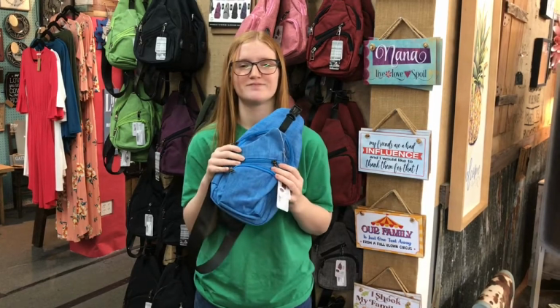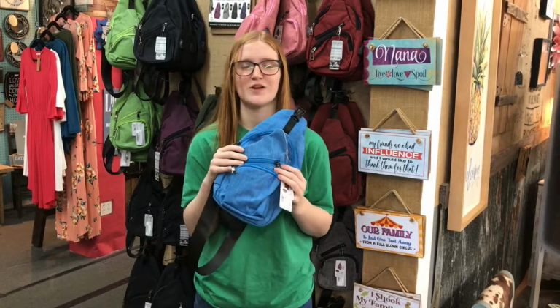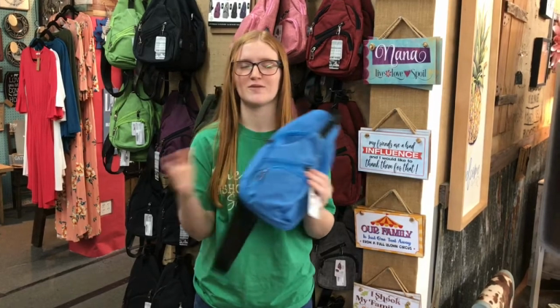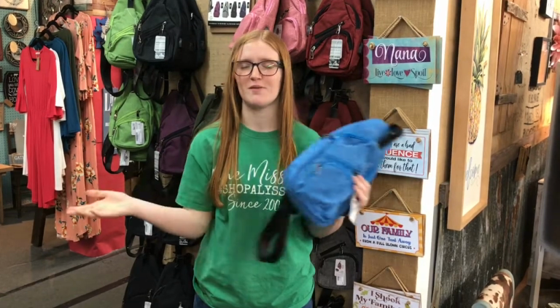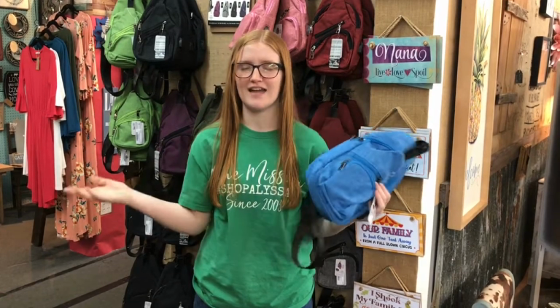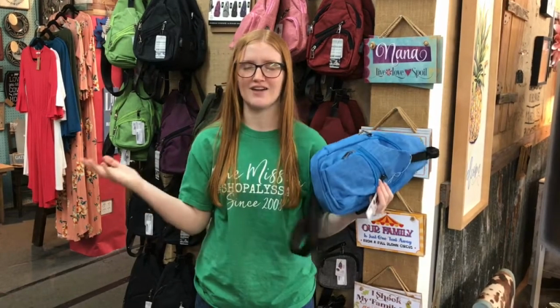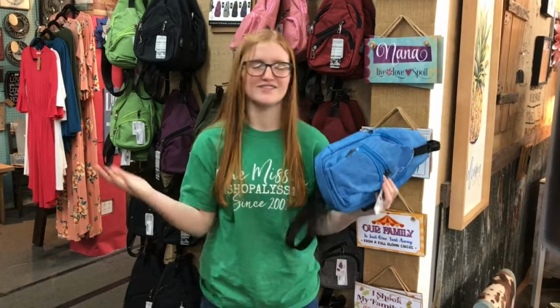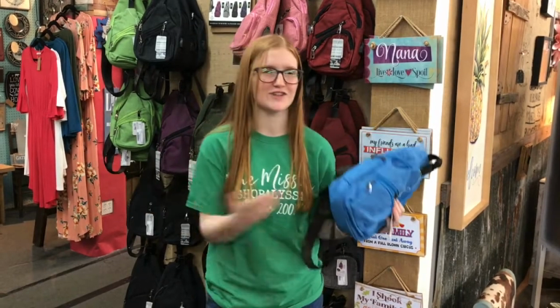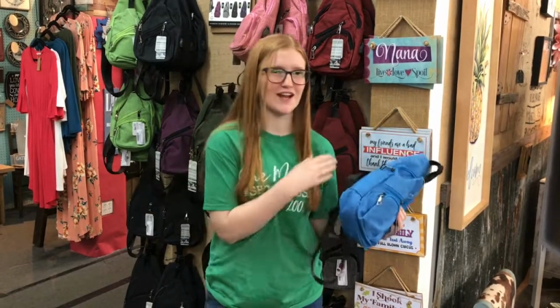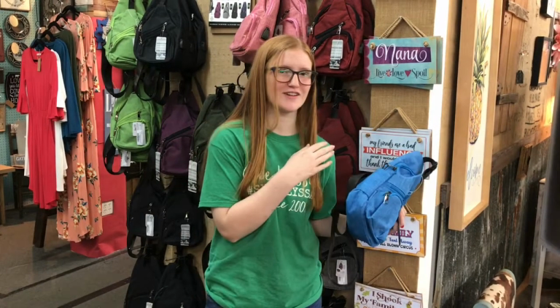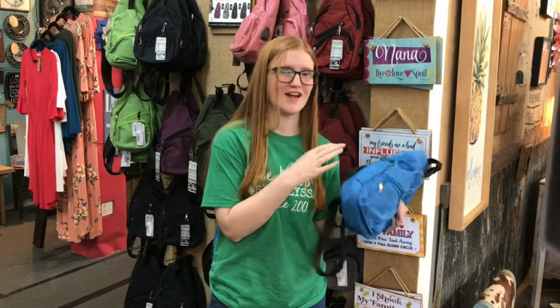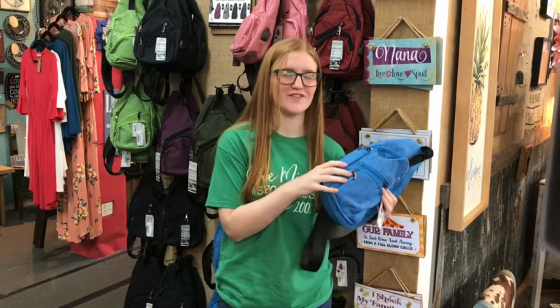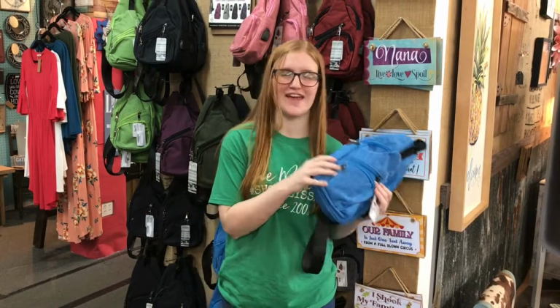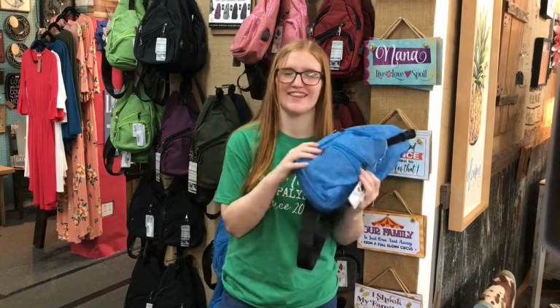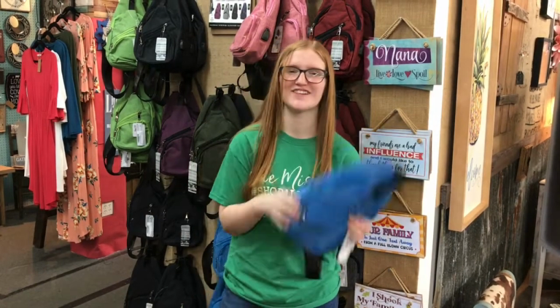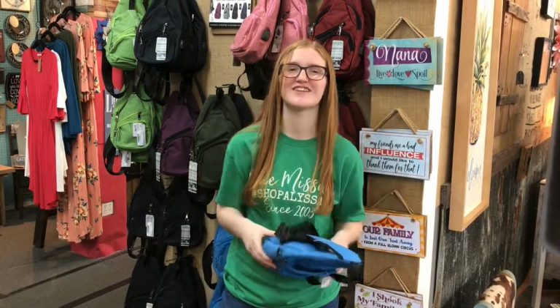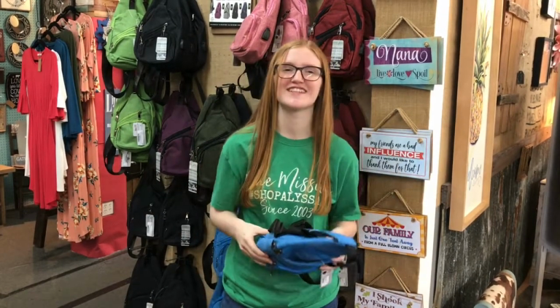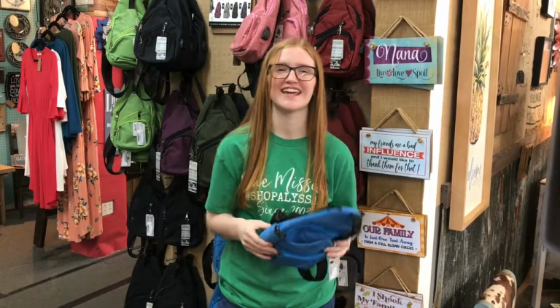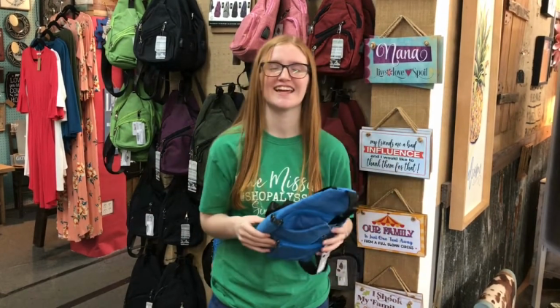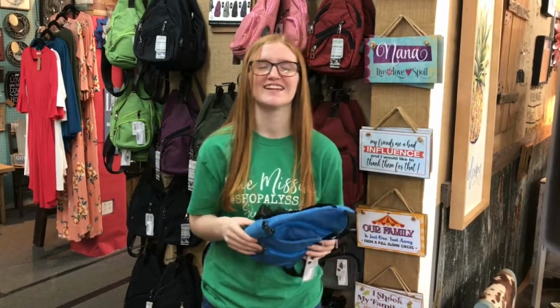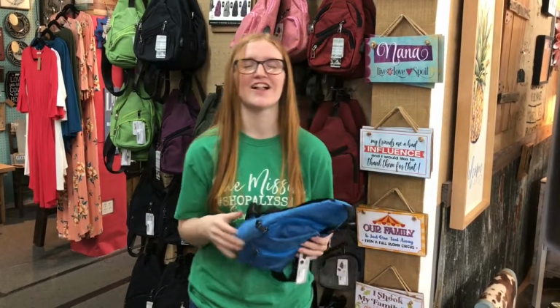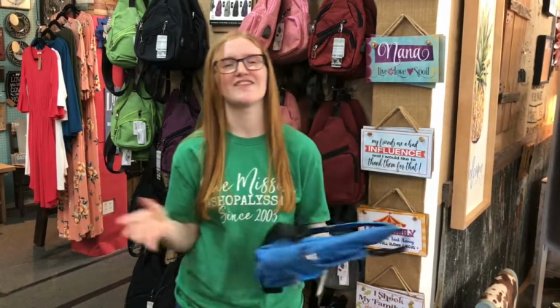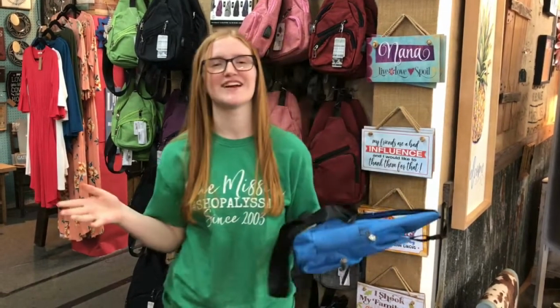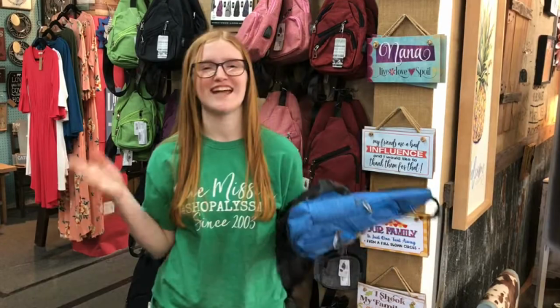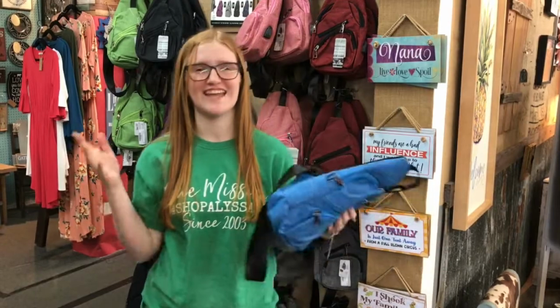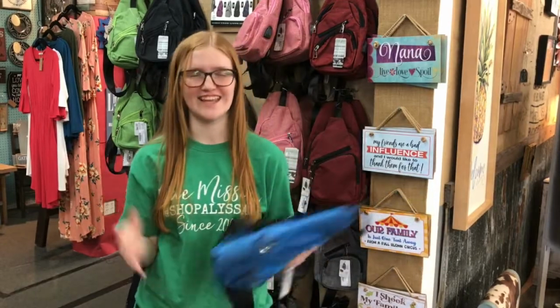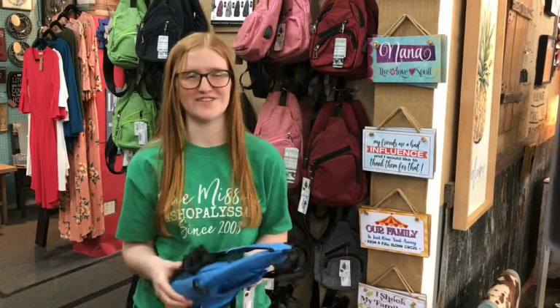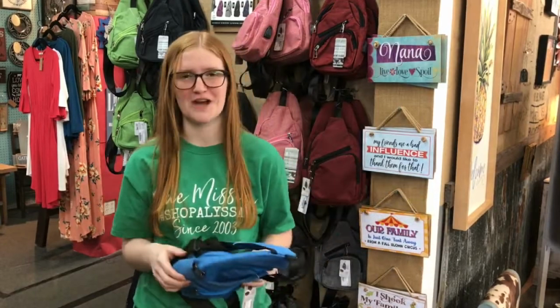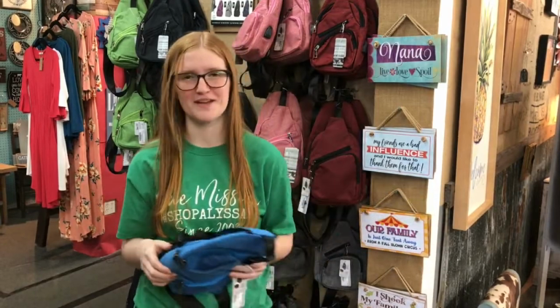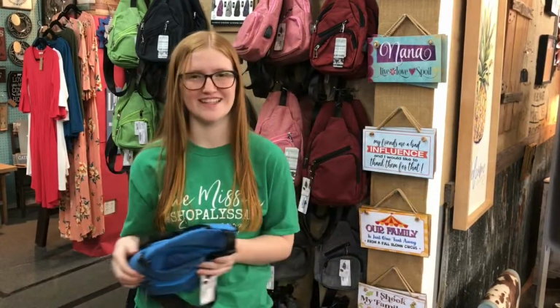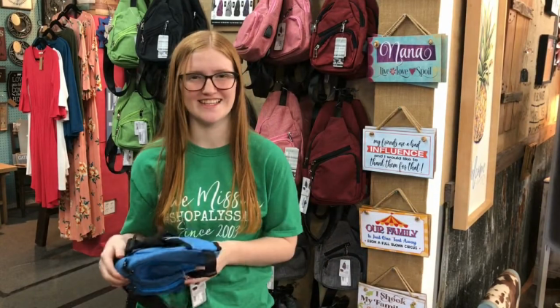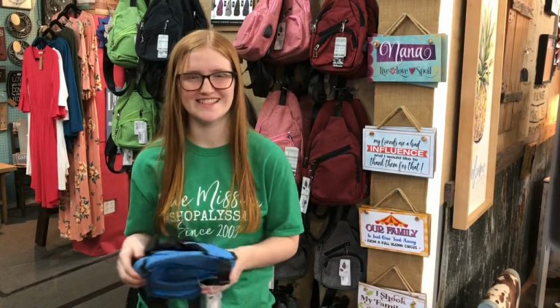So come on down, try it out yourself, and let me know what you think. Y'all have a great day and thank you for shopping Alyssa's.